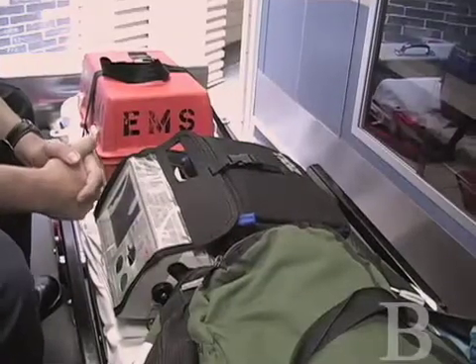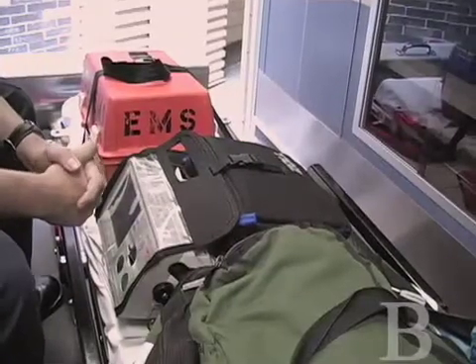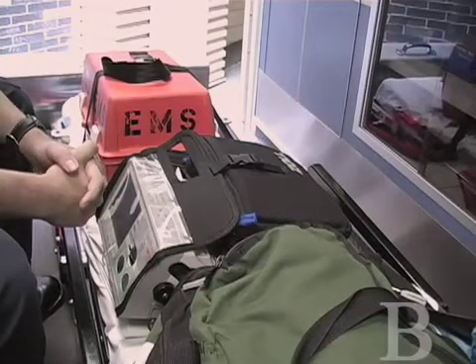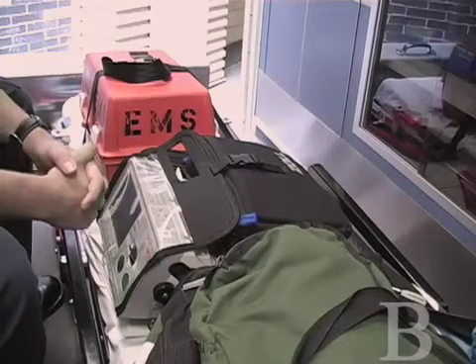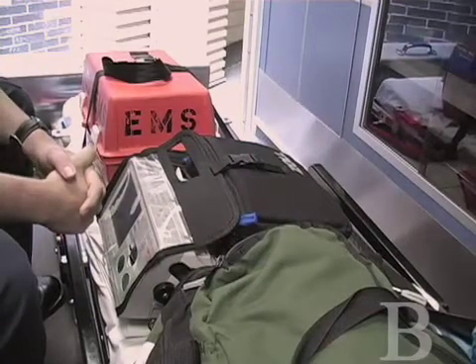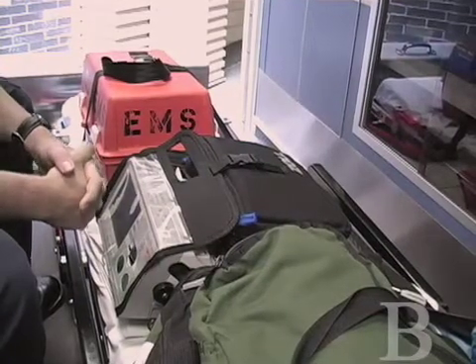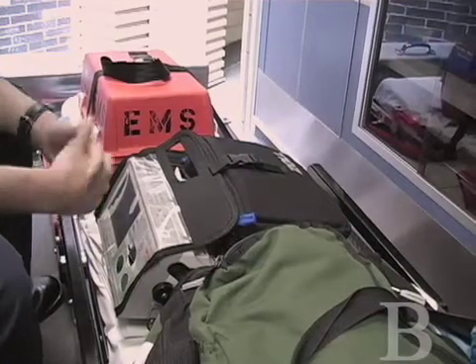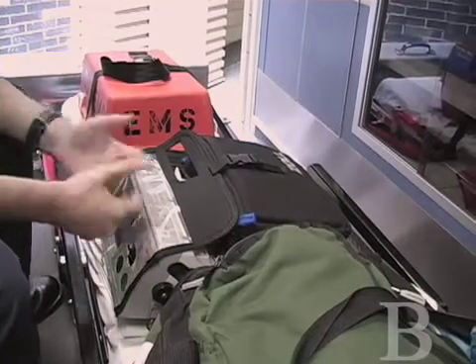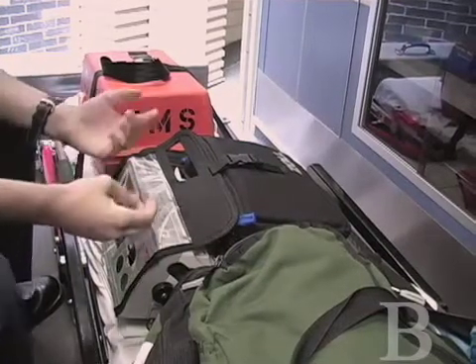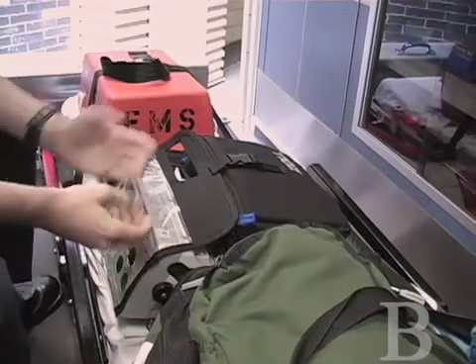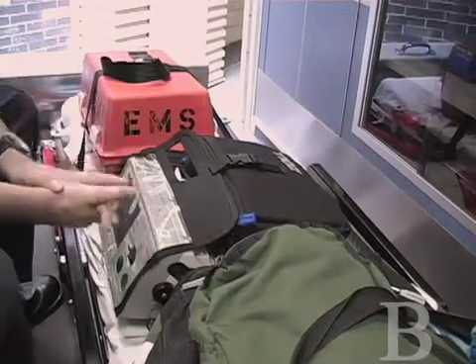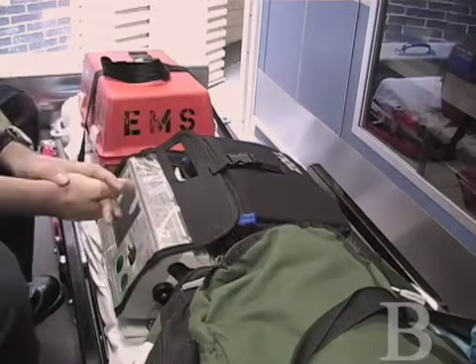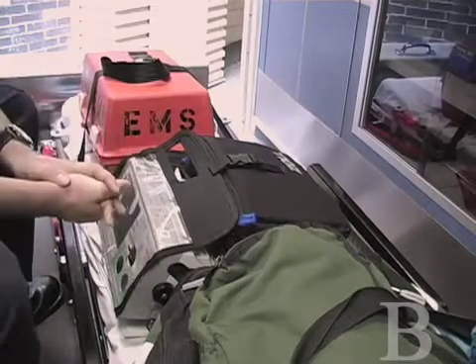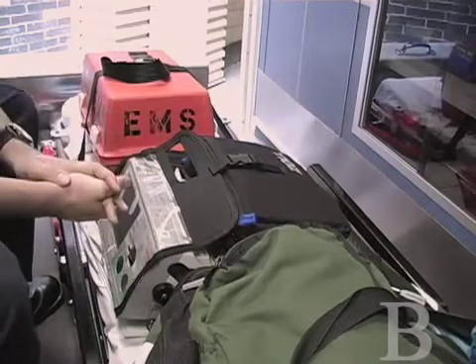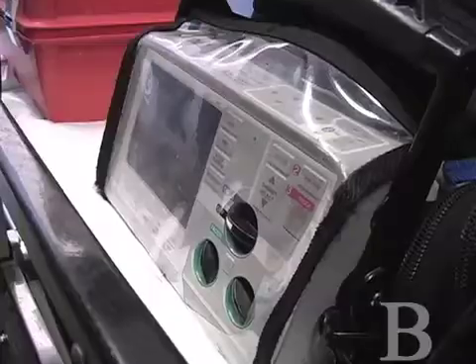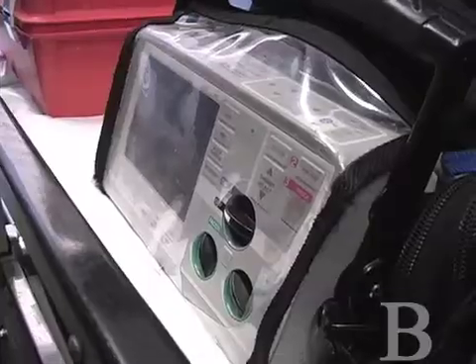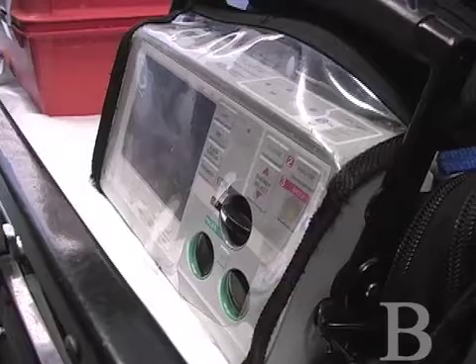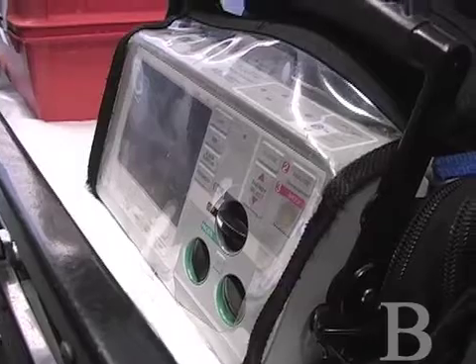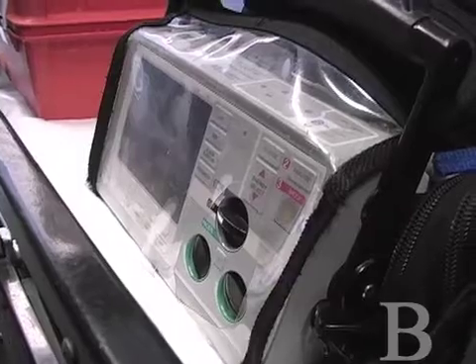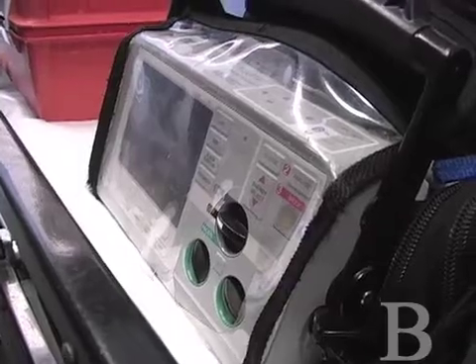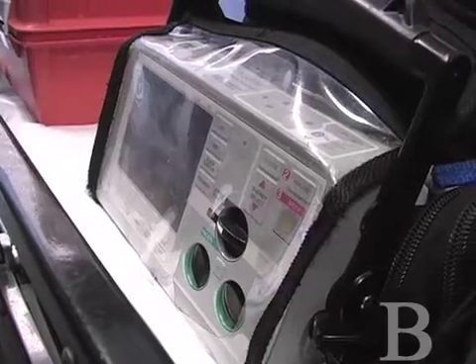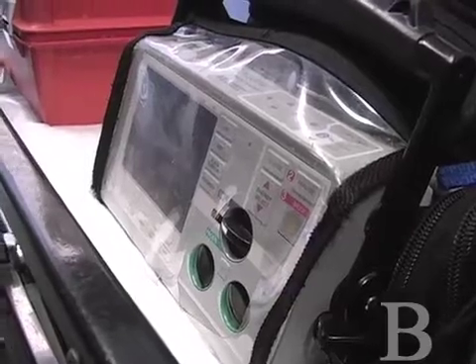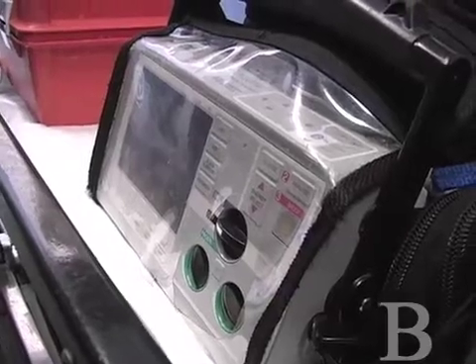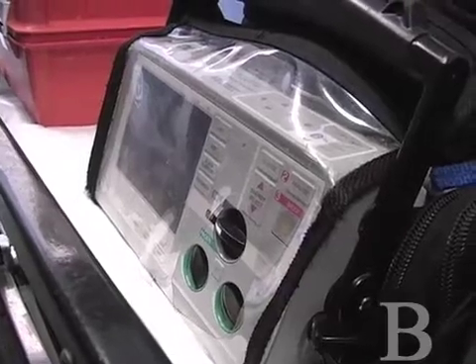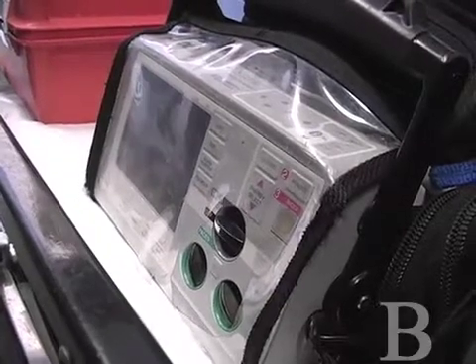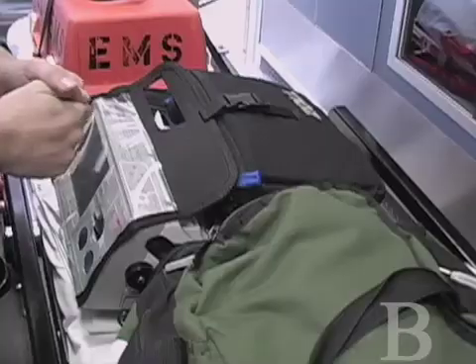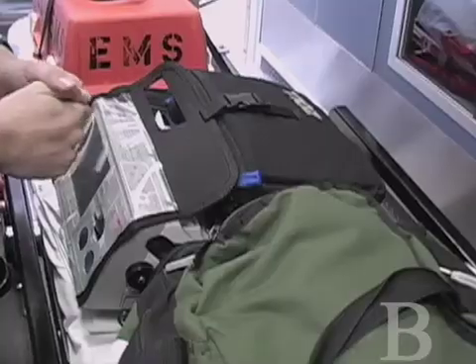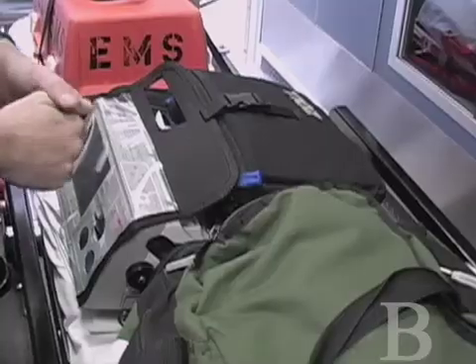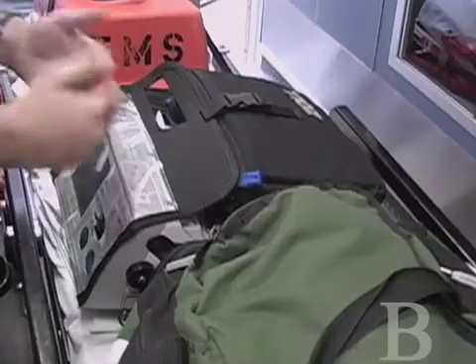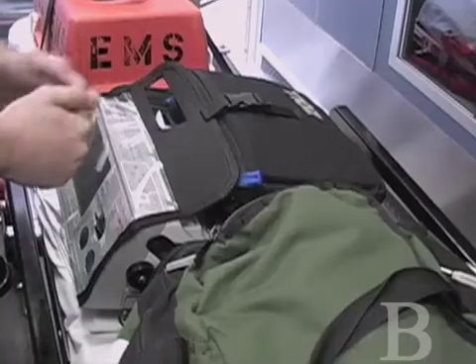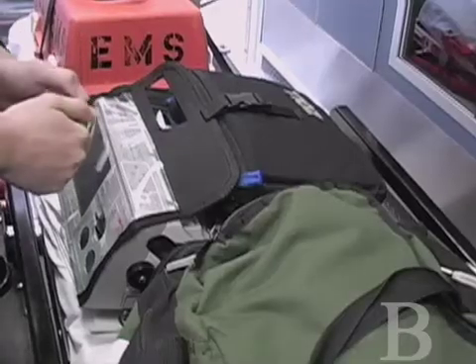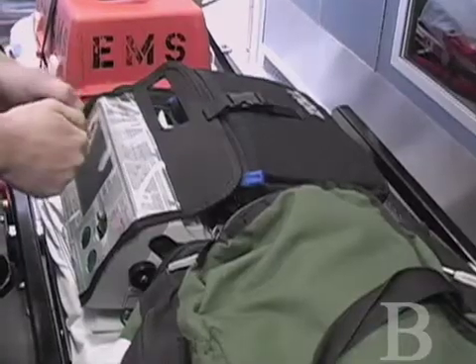Coming down here, we have our defibrillator, where we can slap the pads onto a patient who's in full arrest and shock him back.